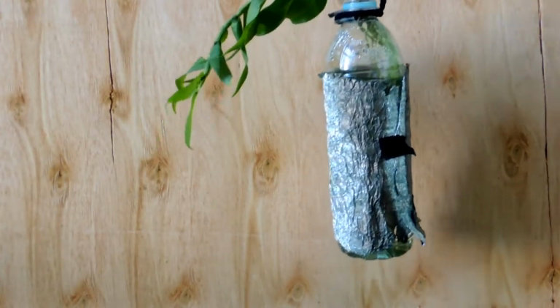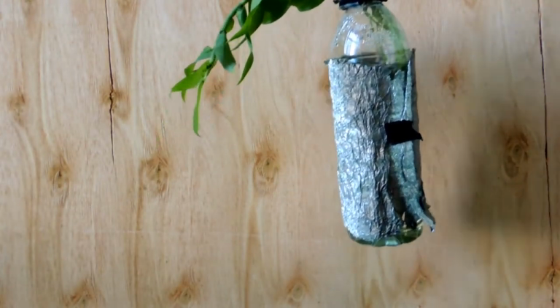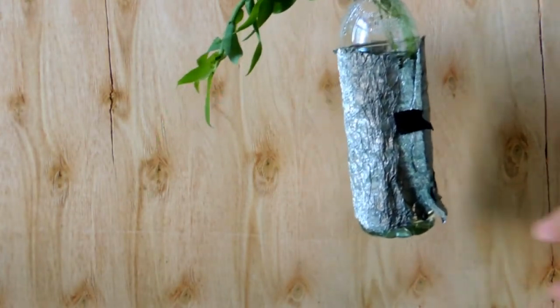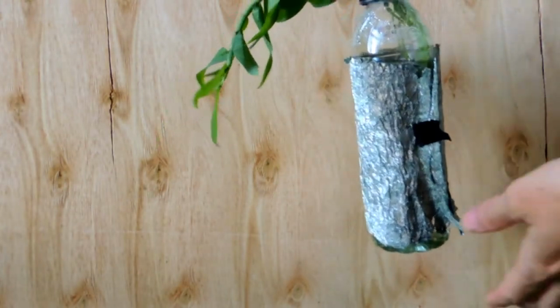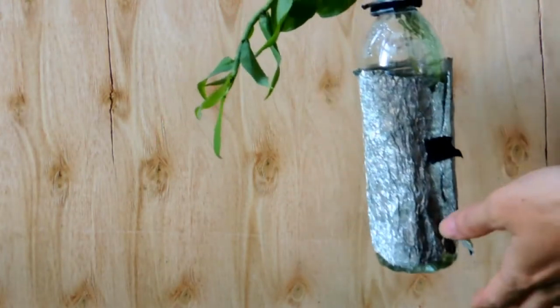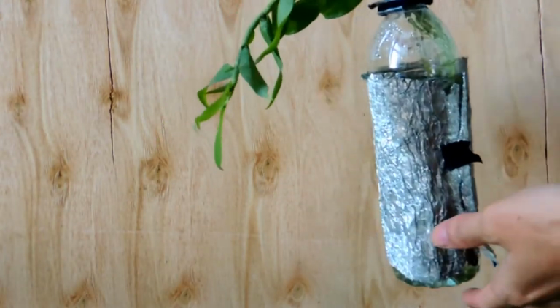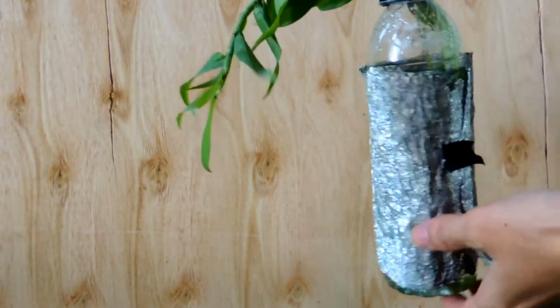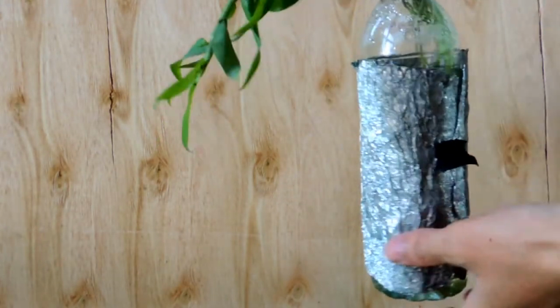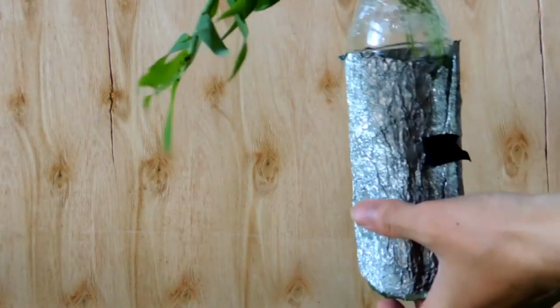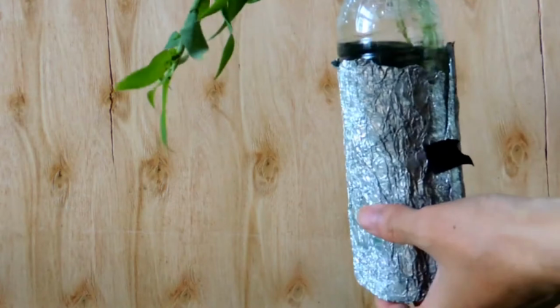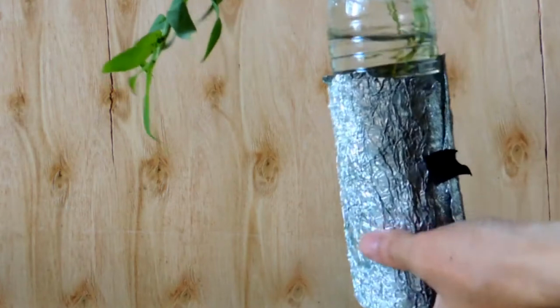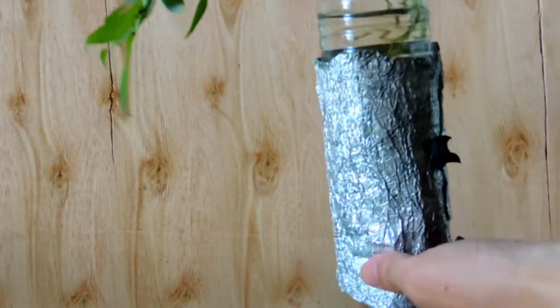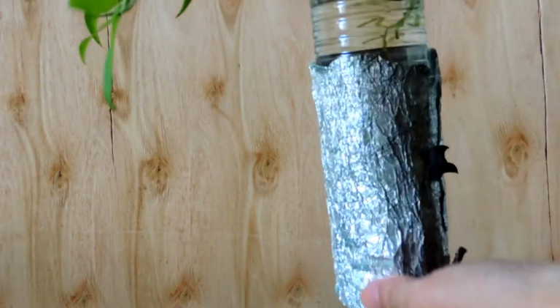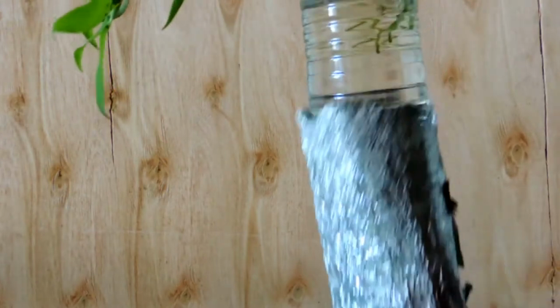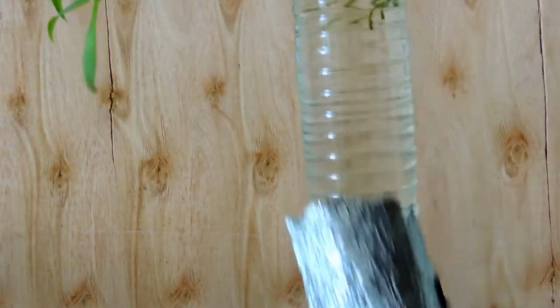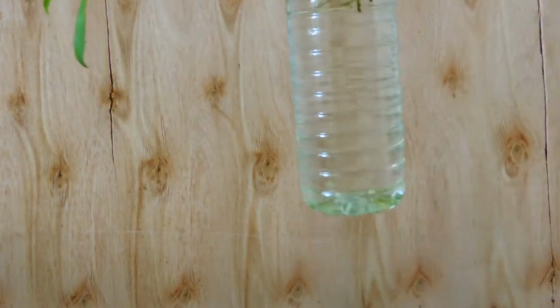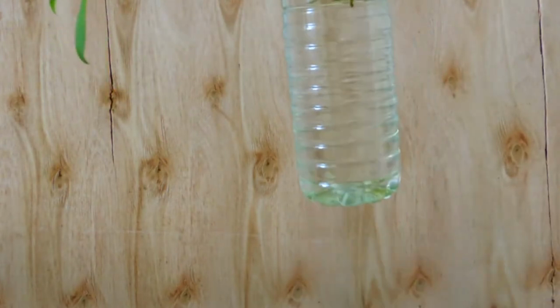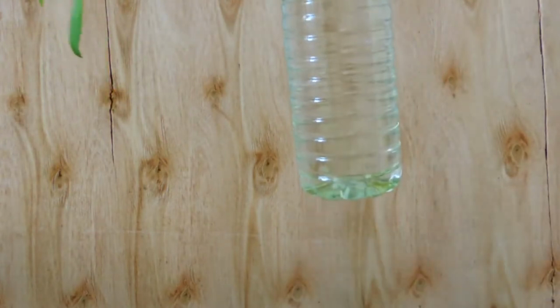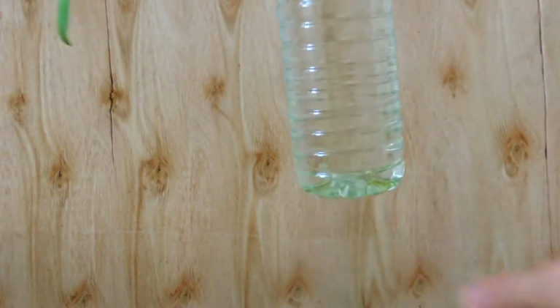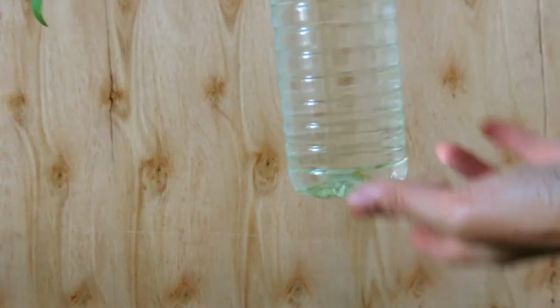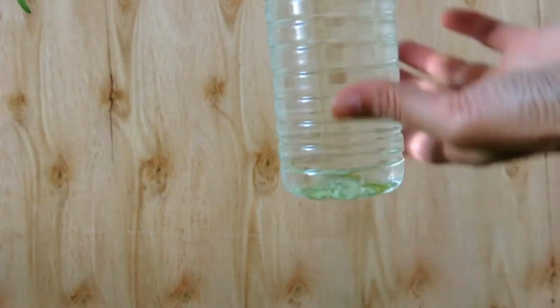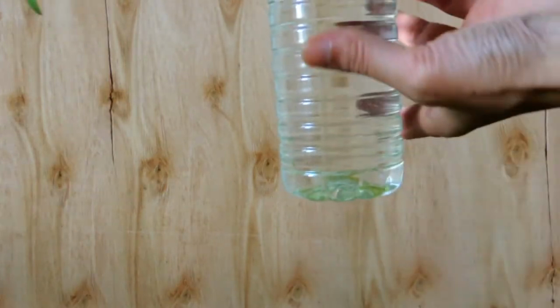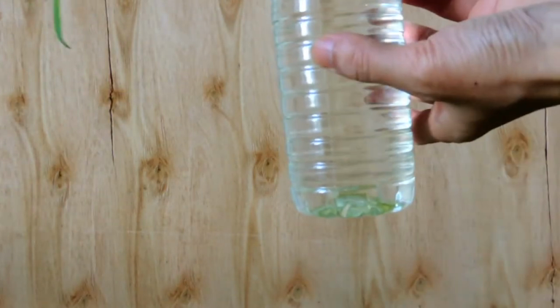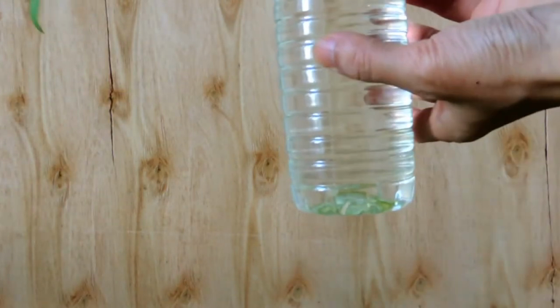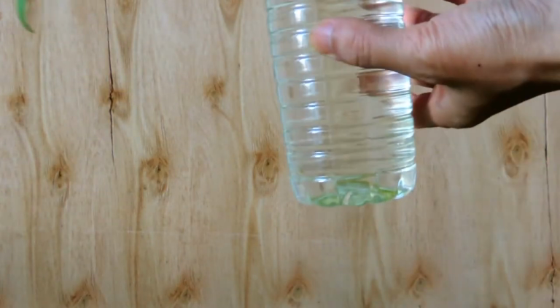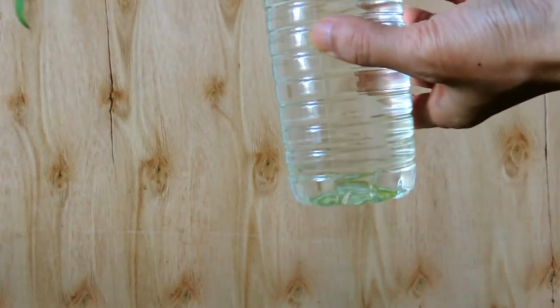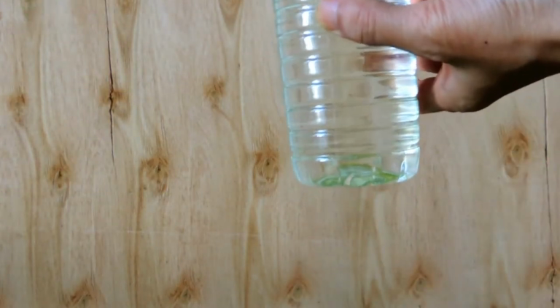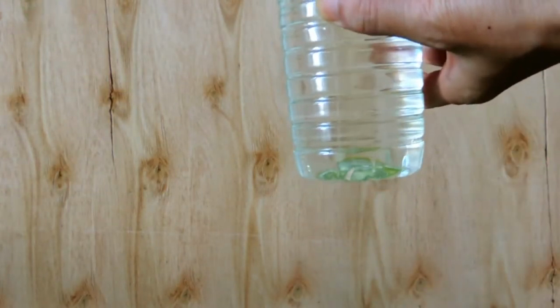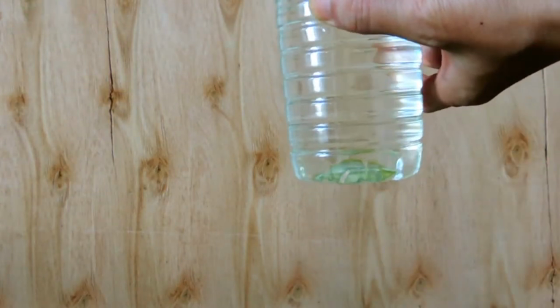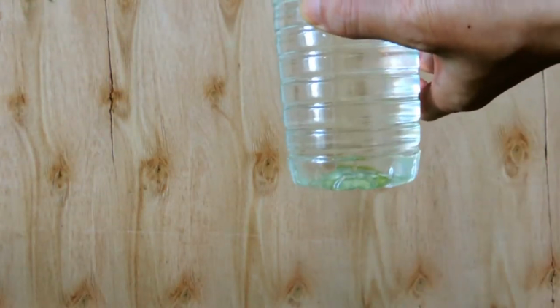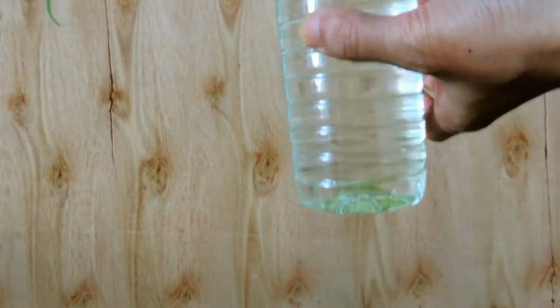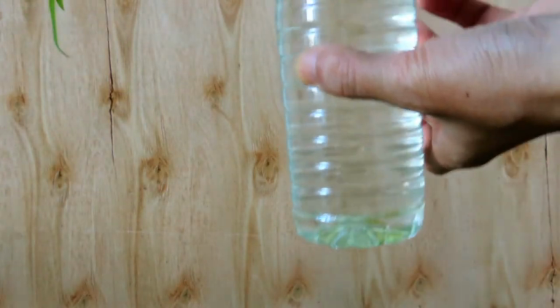Hi everyone. Today we are going to check out the Dendrobium afilum in full water culture.